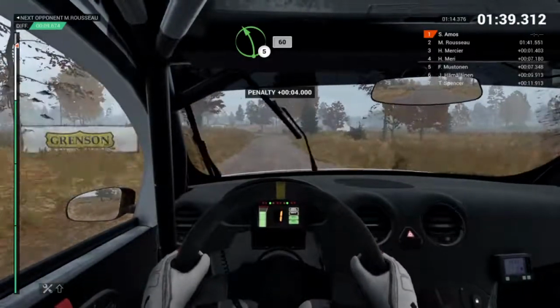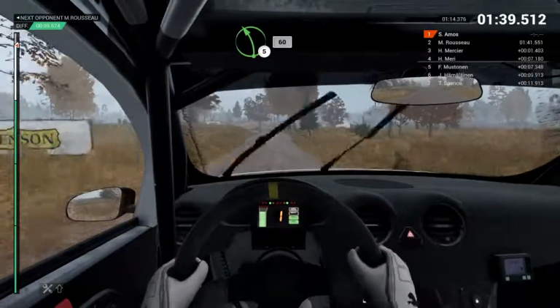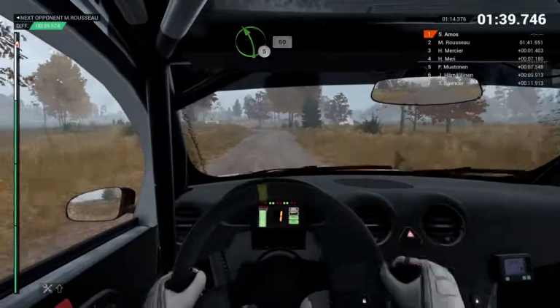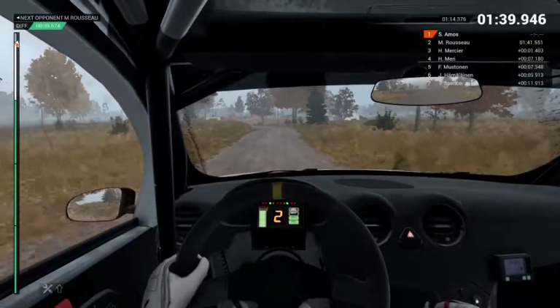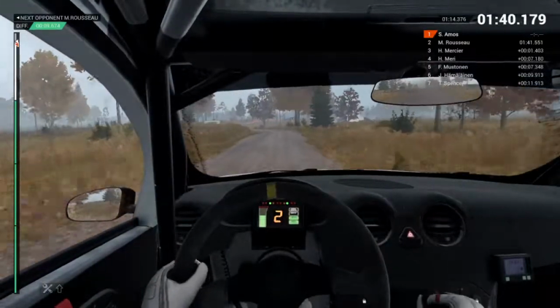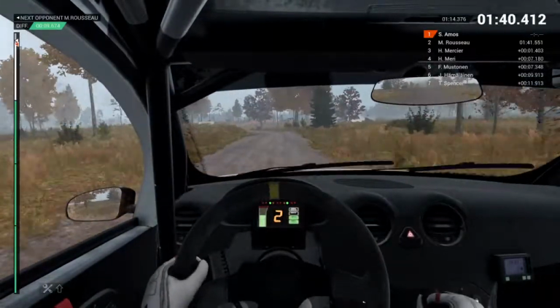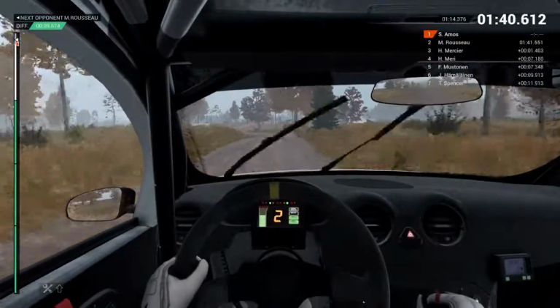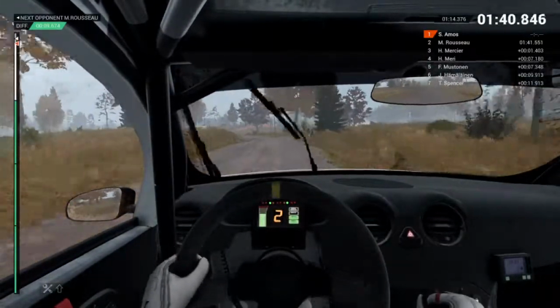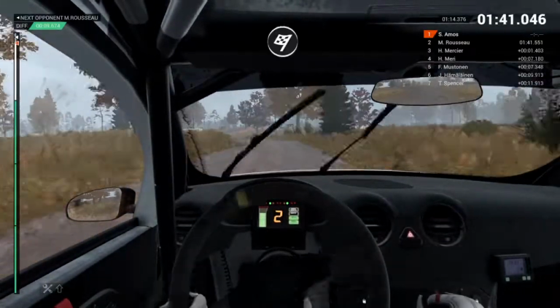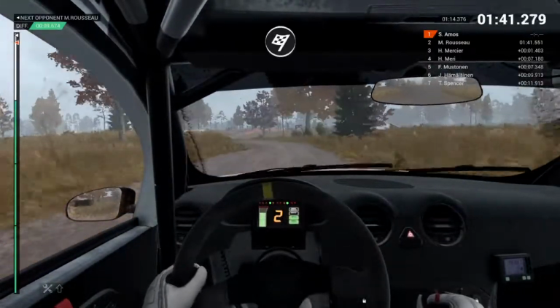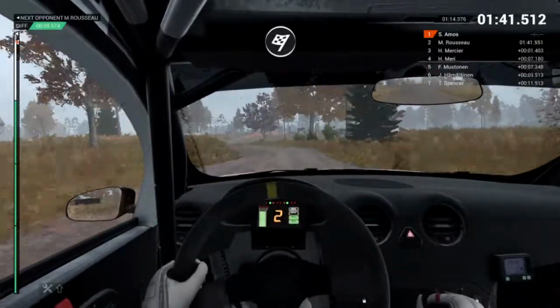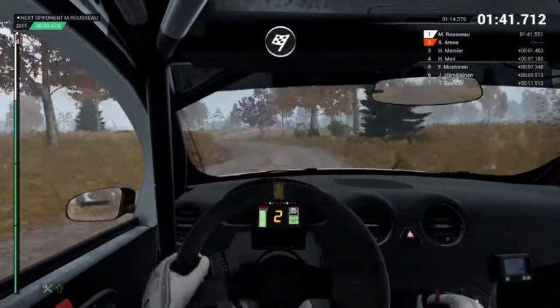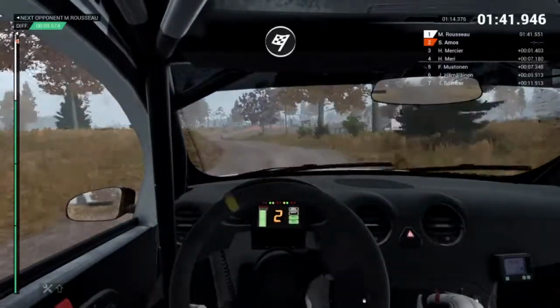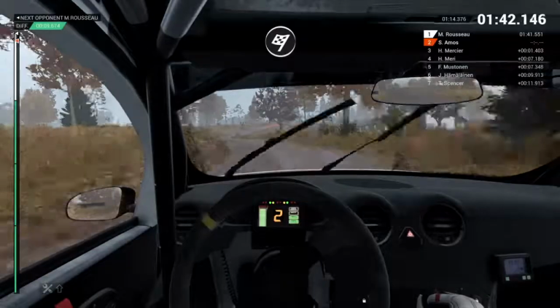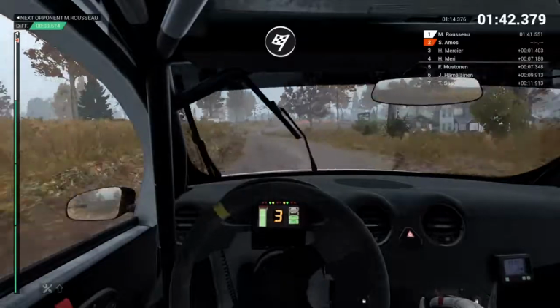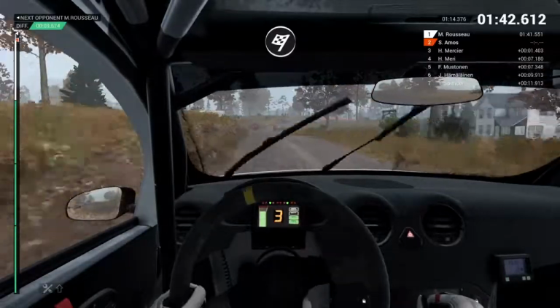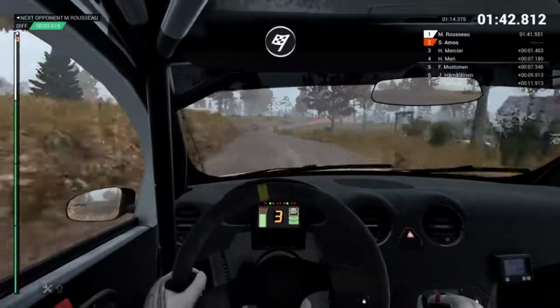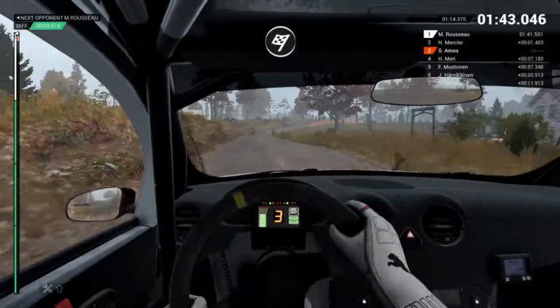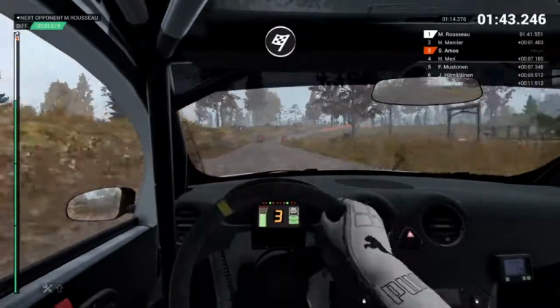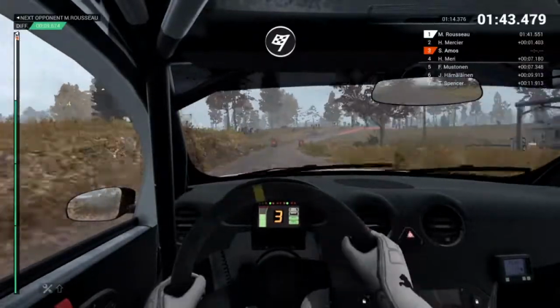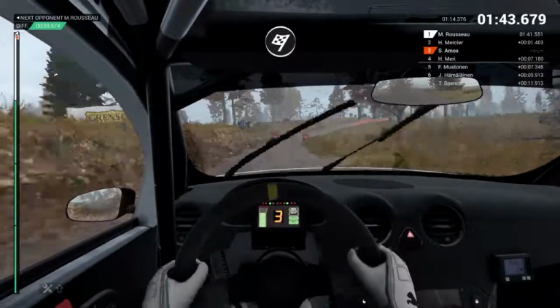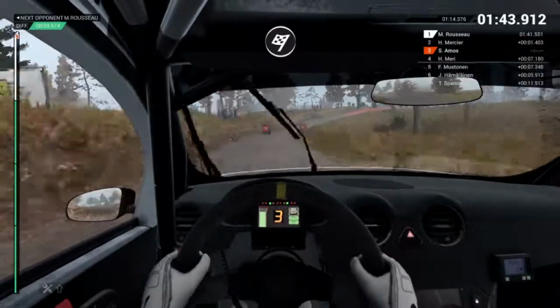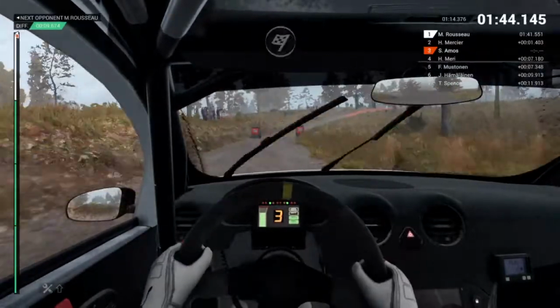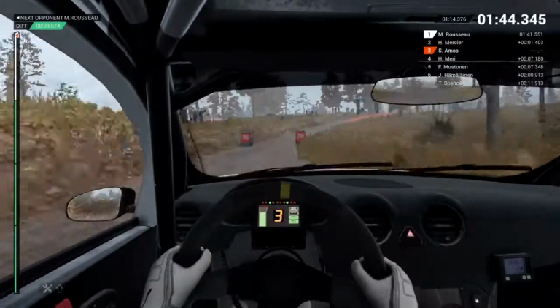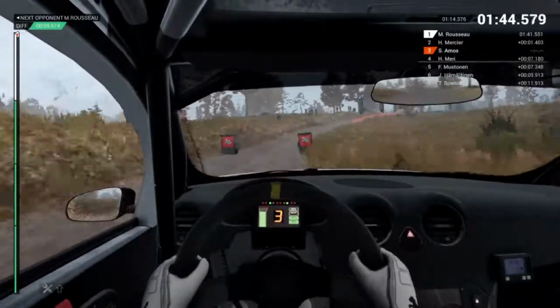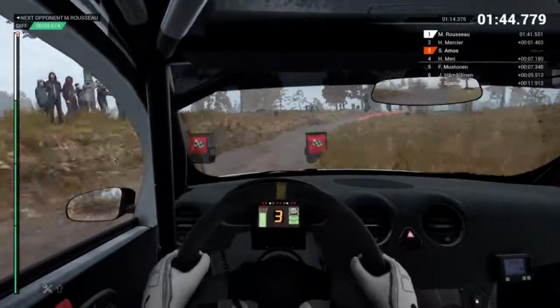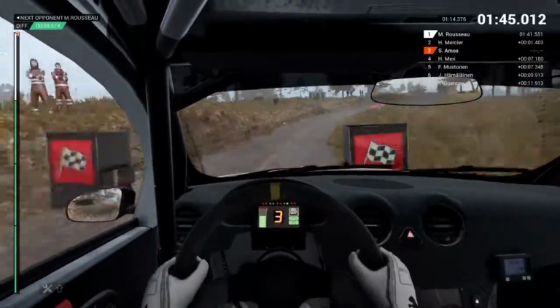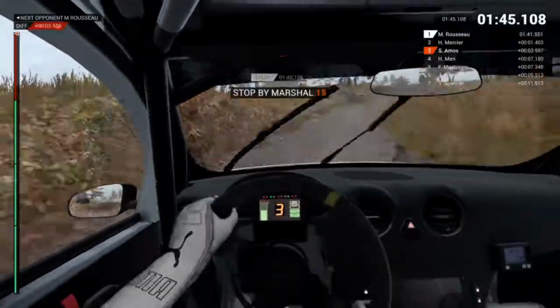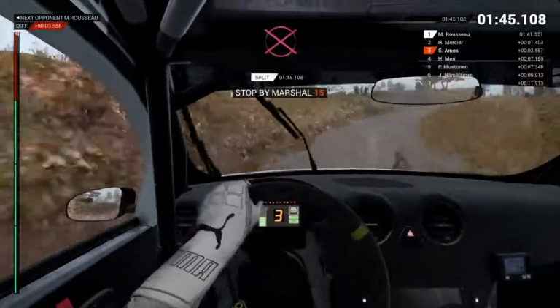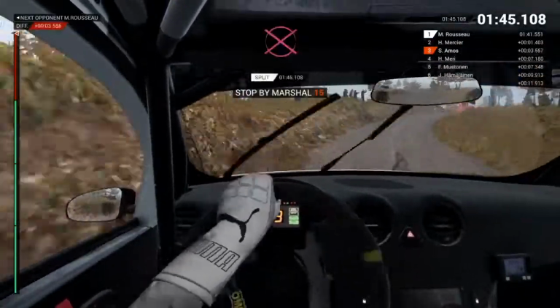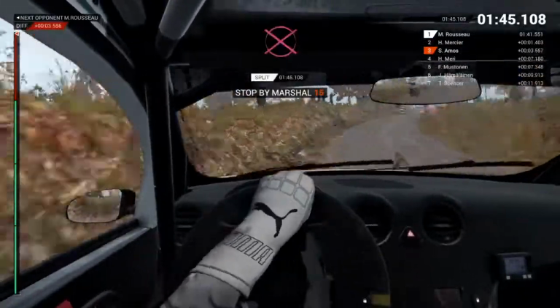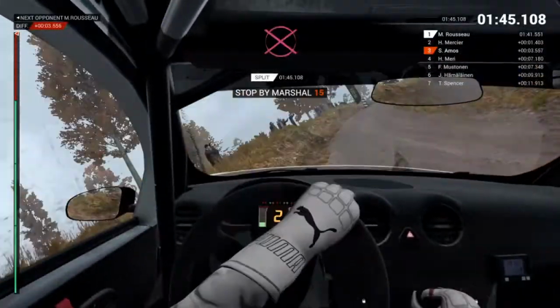We've got a right front flat, over finish. All right, get her to the control.